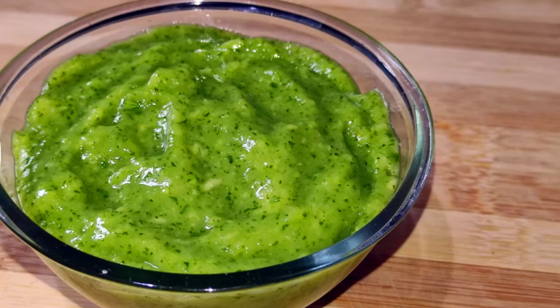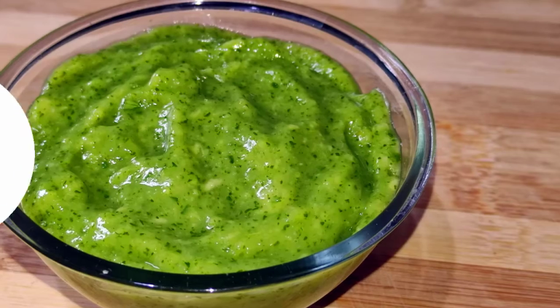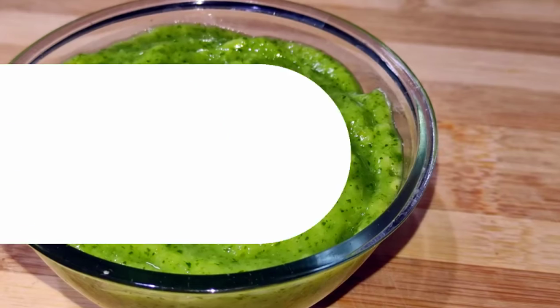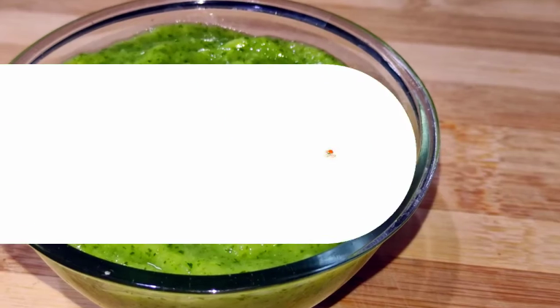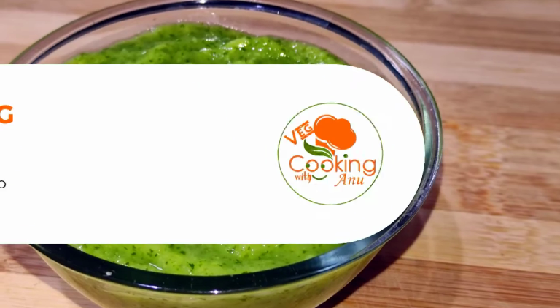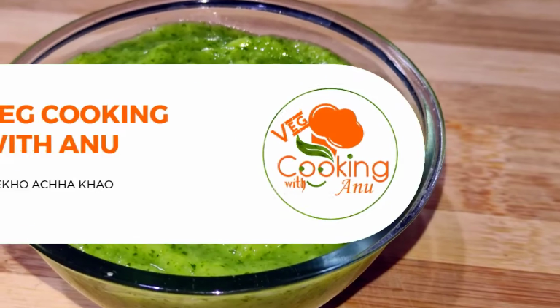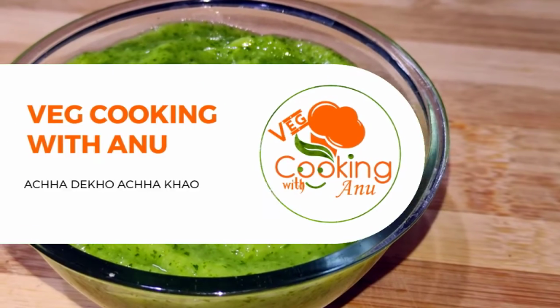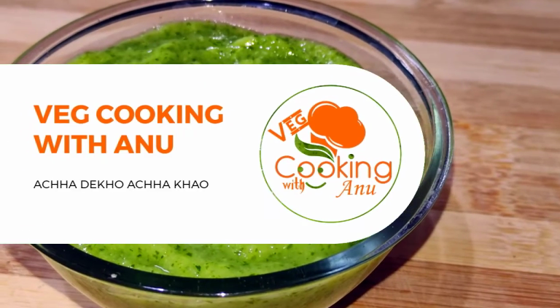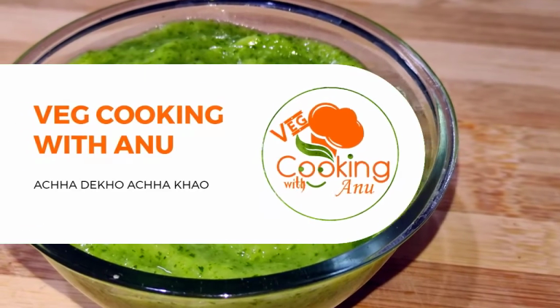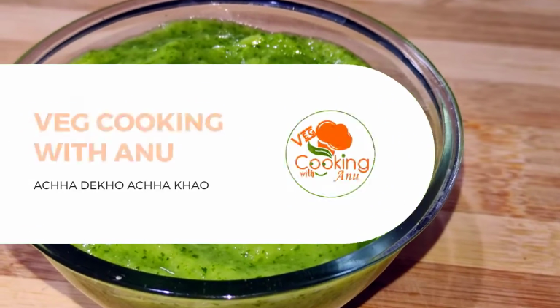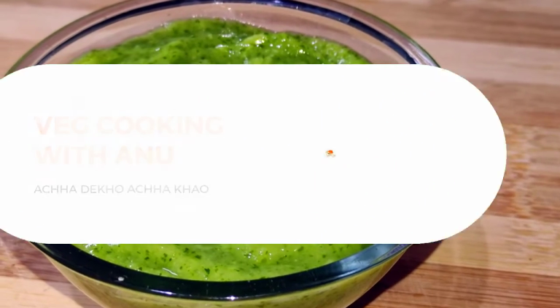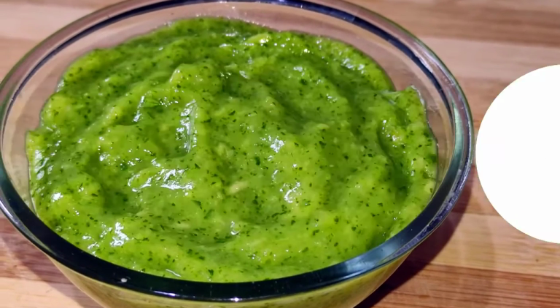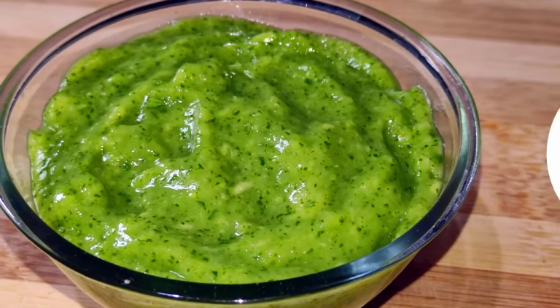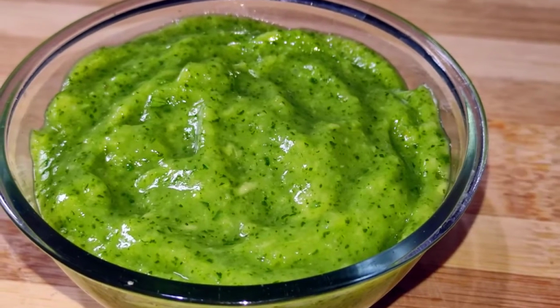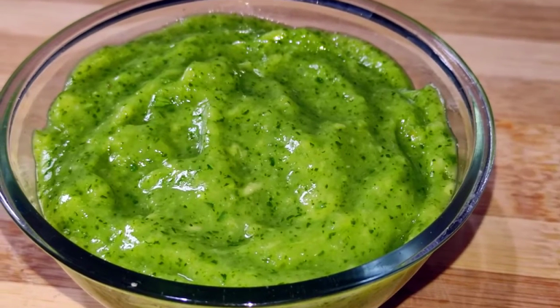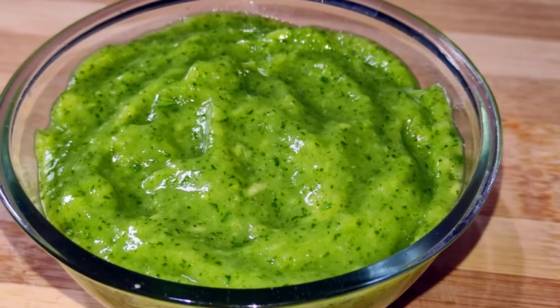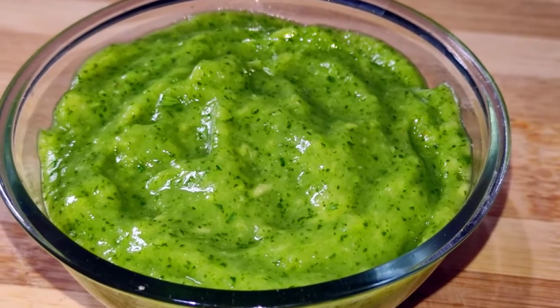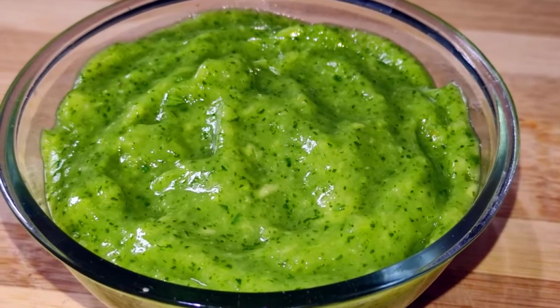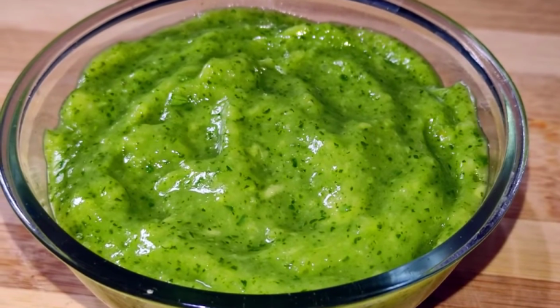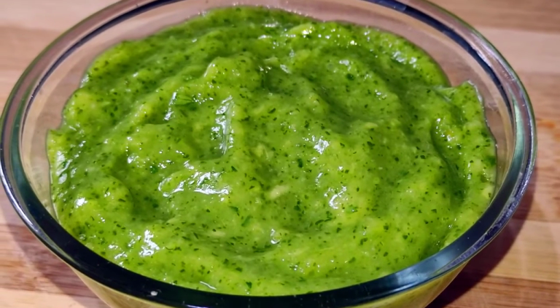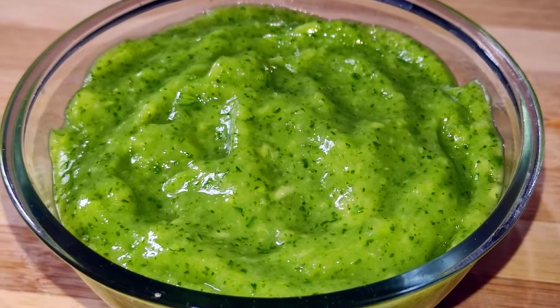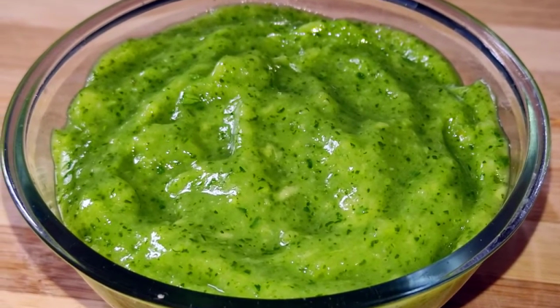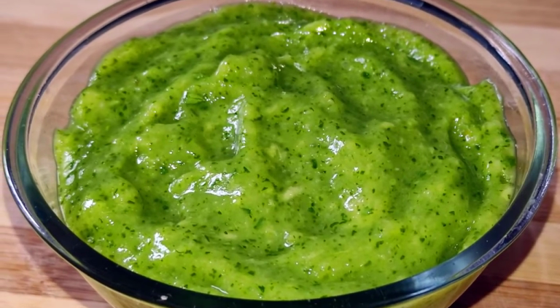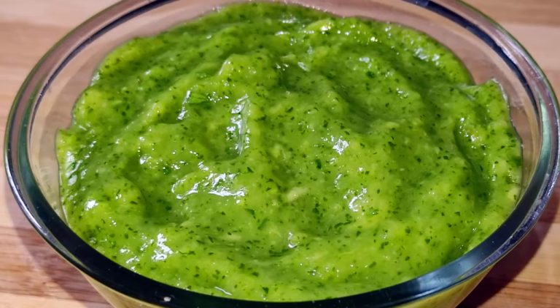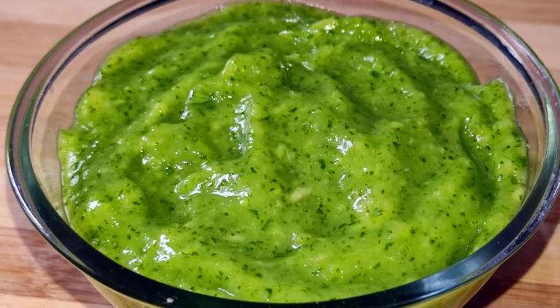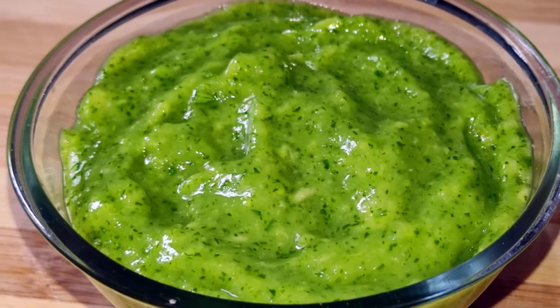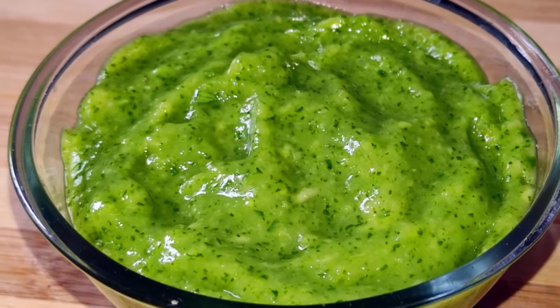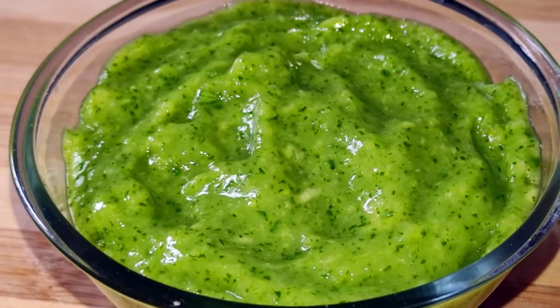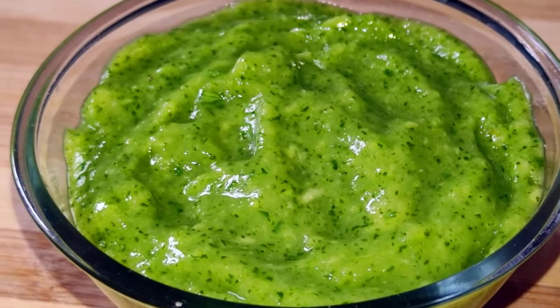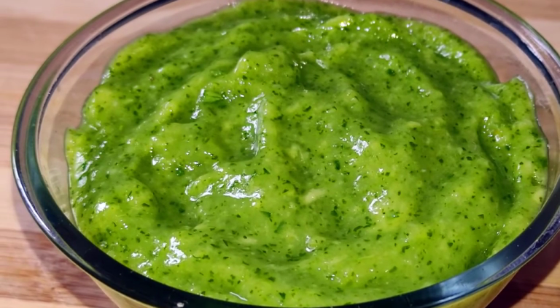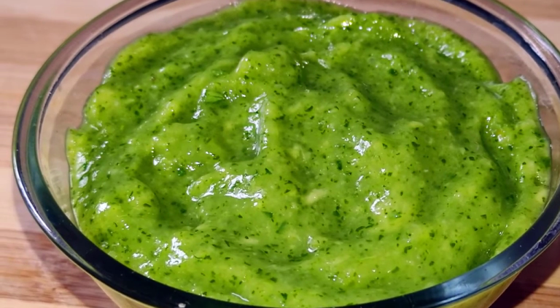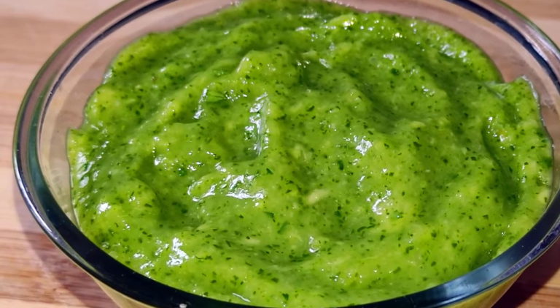Namaskar! Welcome to Veg Cooking with Anu. Today I am going to make a very tasty chutney.